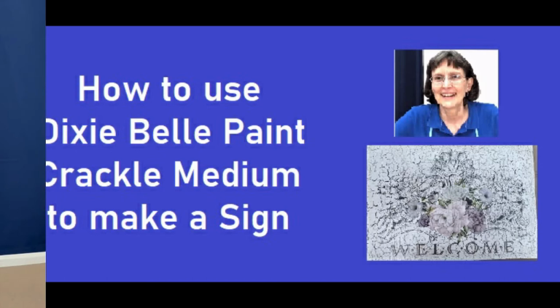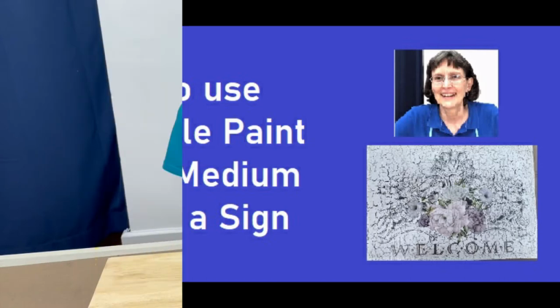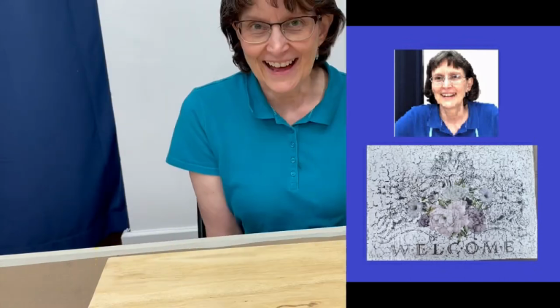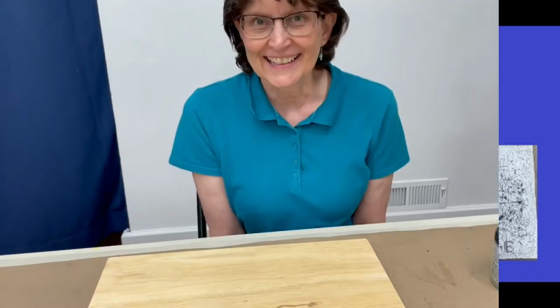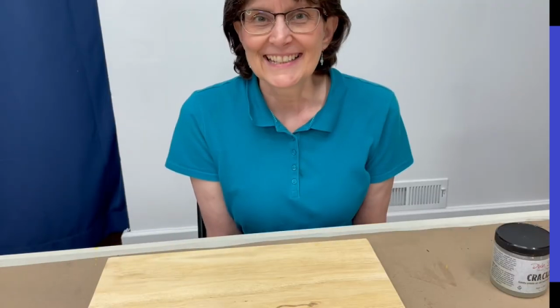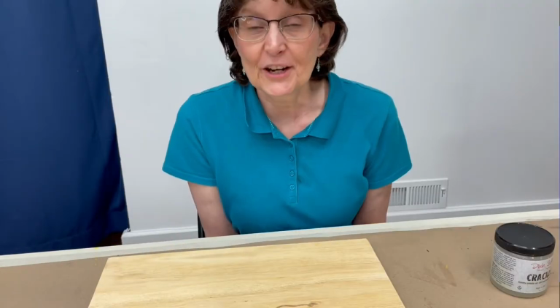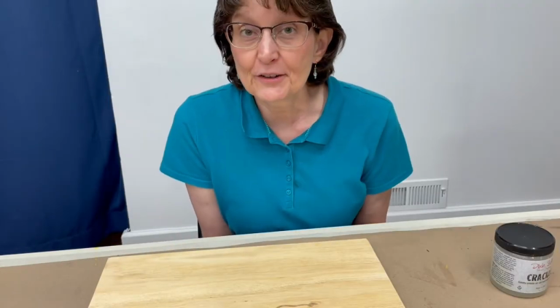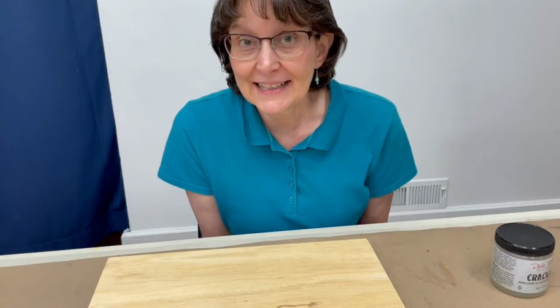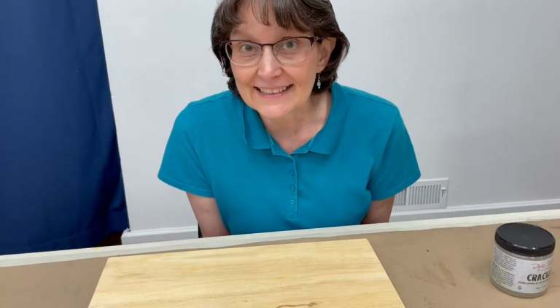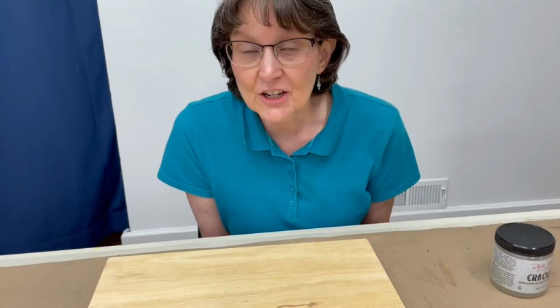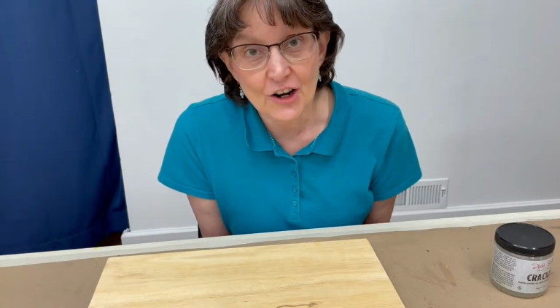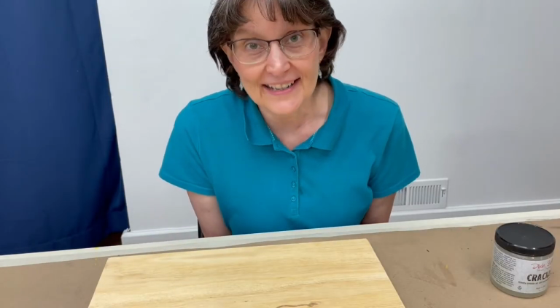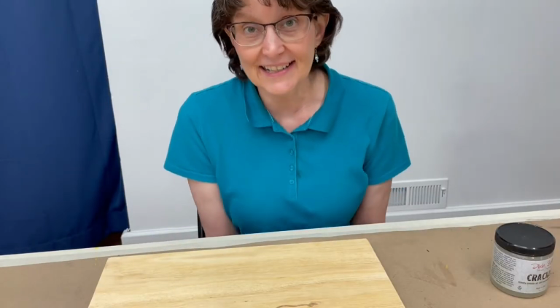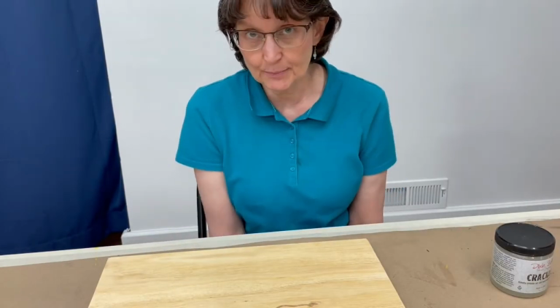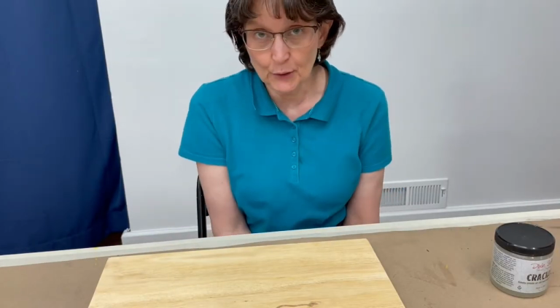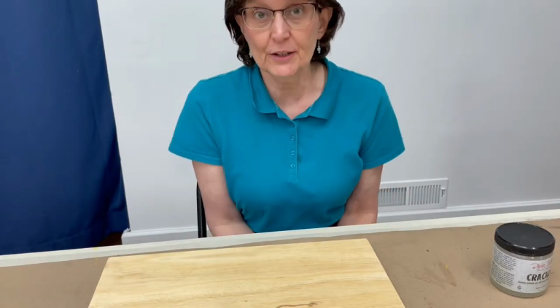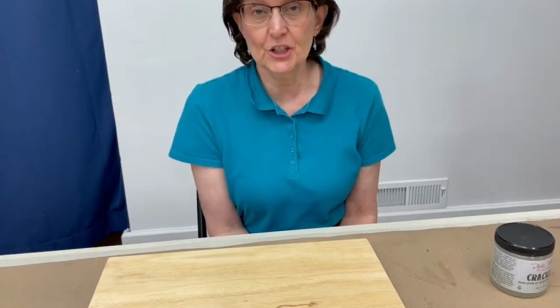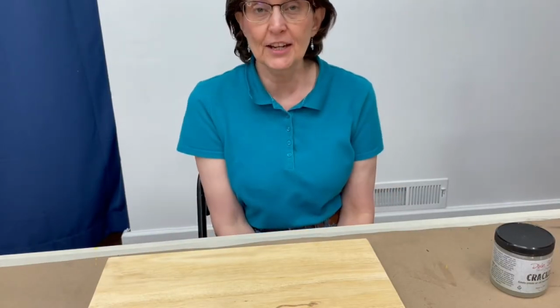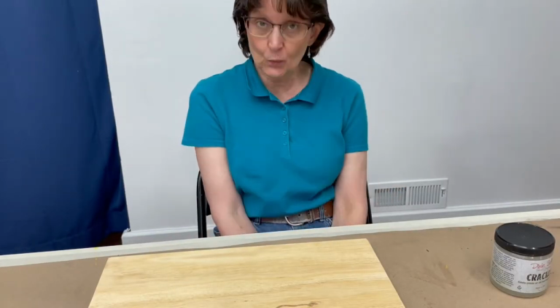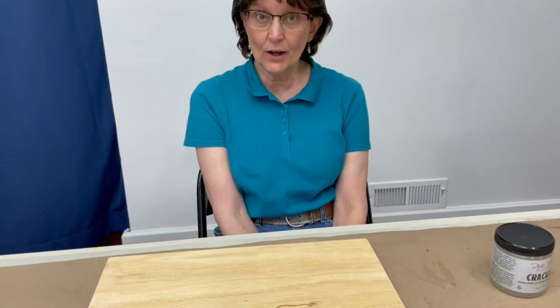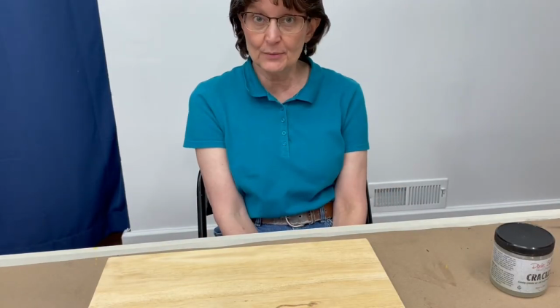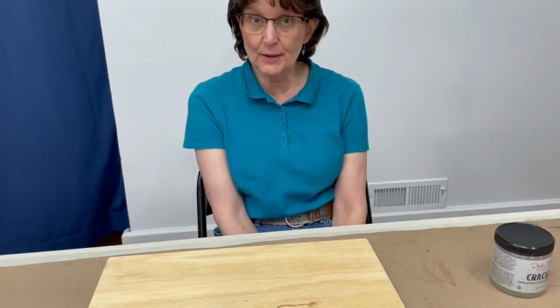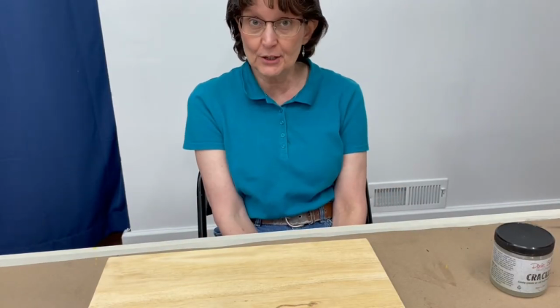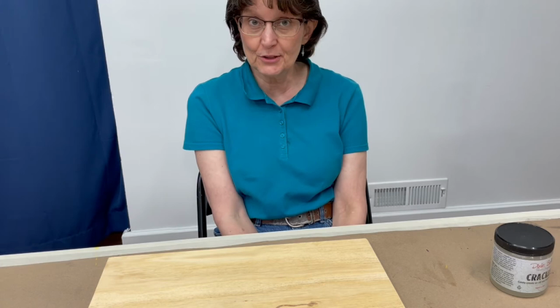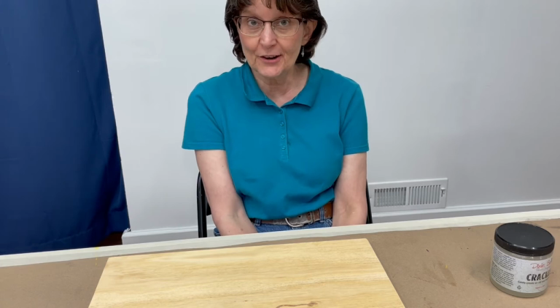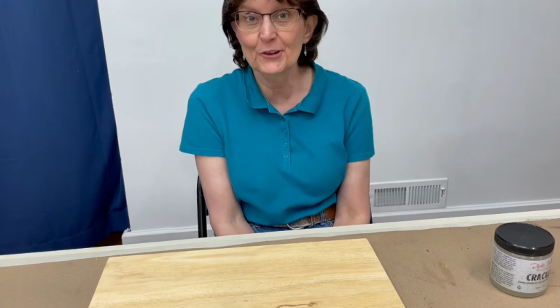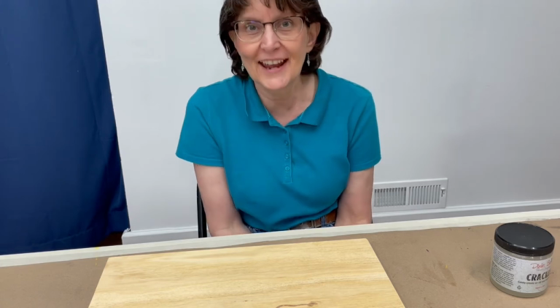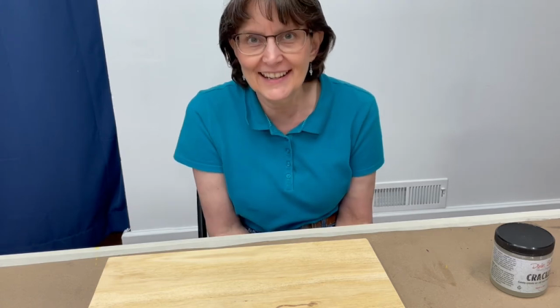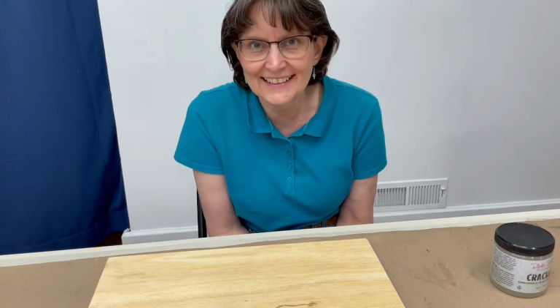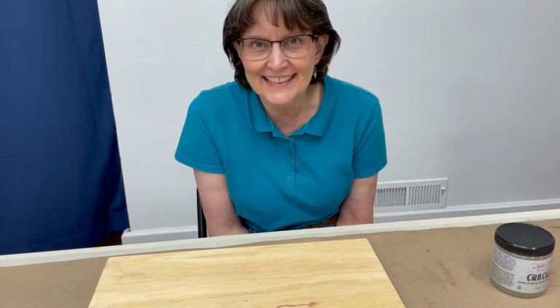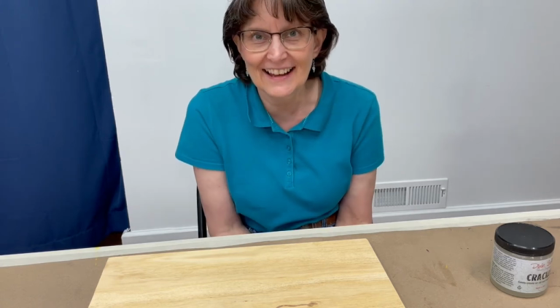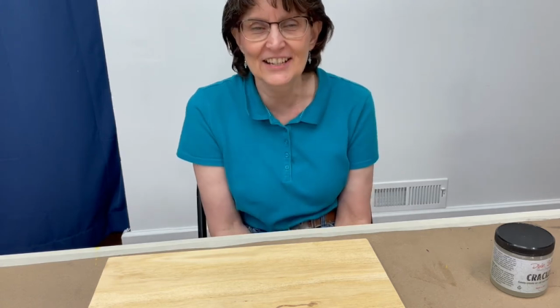Hi, it's Keri from Classic Cottage Art and Antiques in Bowling Green, Virginia, and welcome to my YouTube channel, Creating a Classic Cottage.